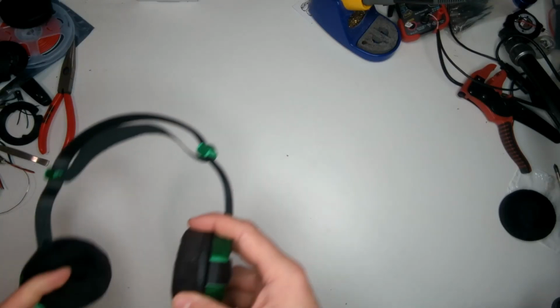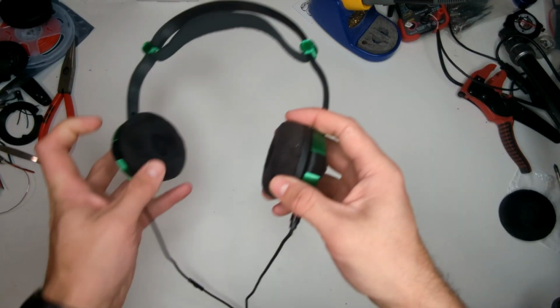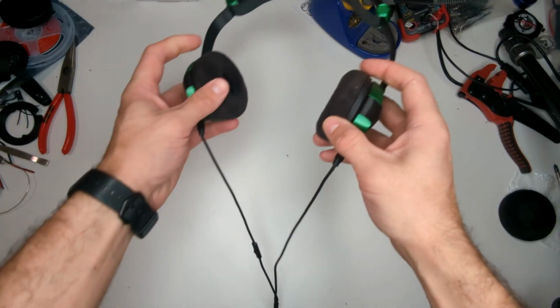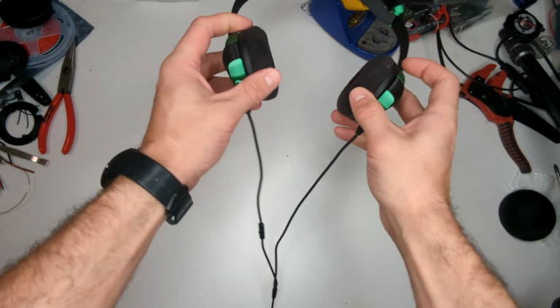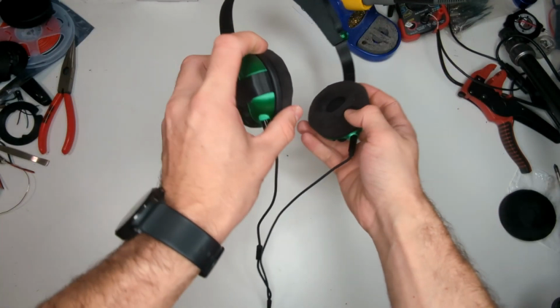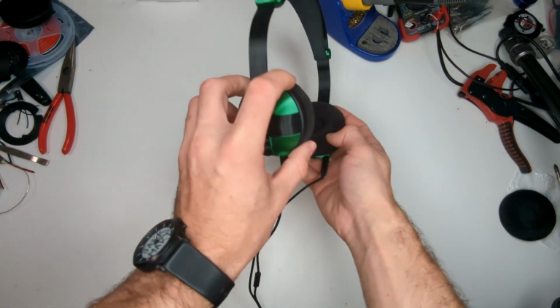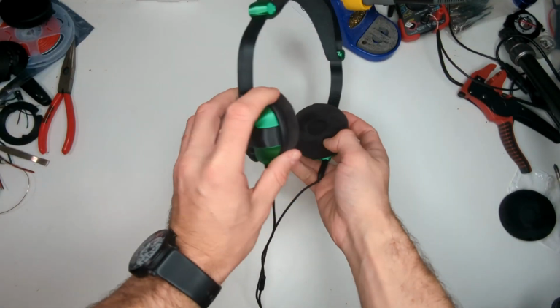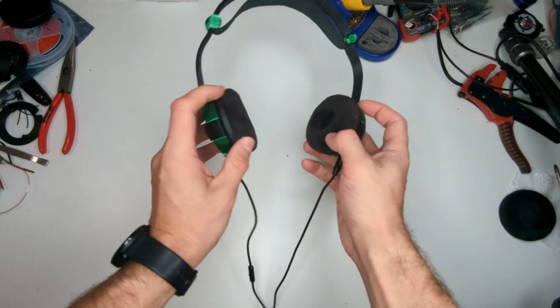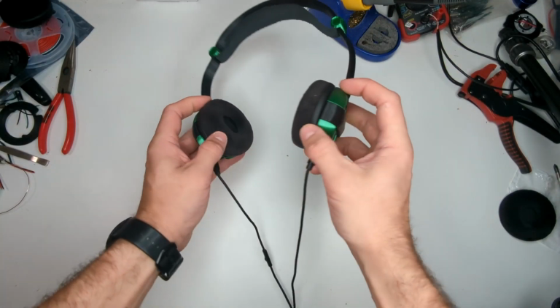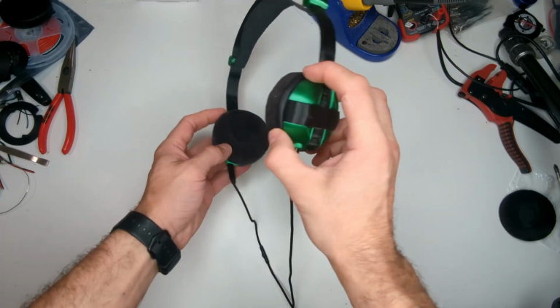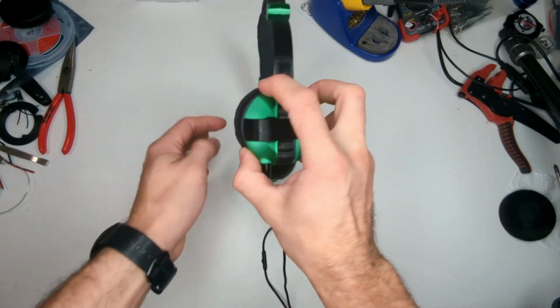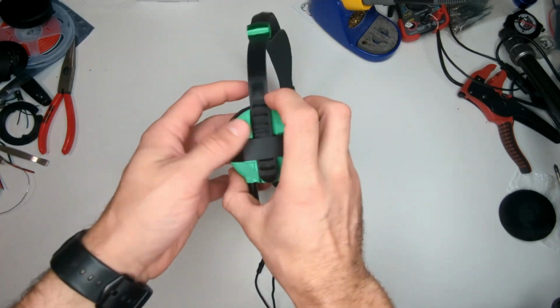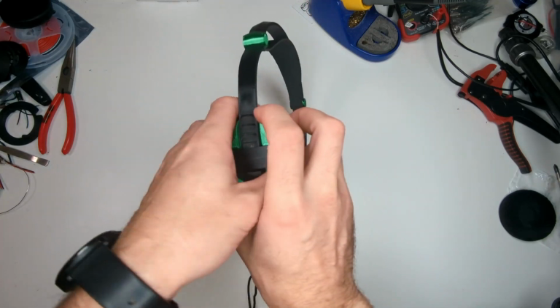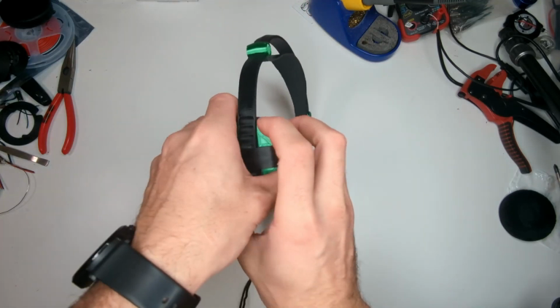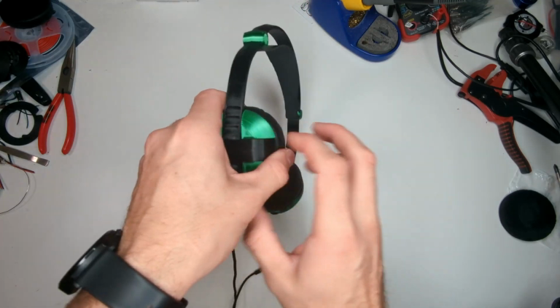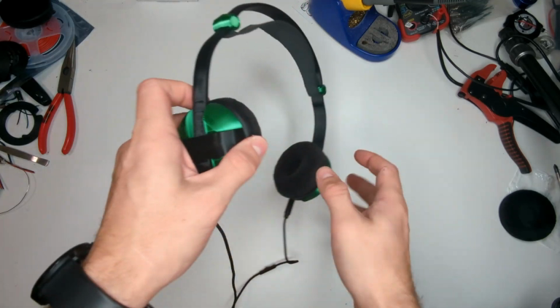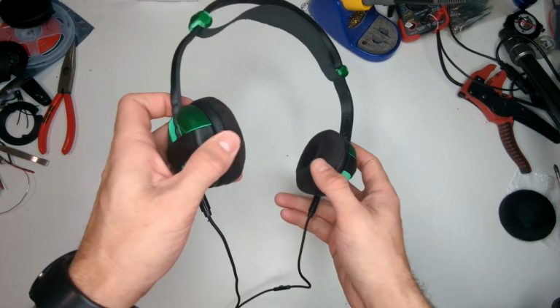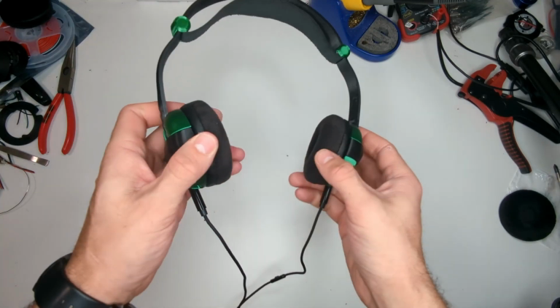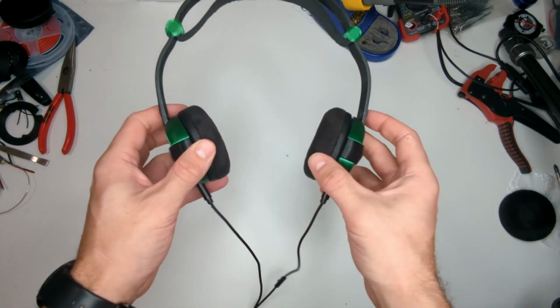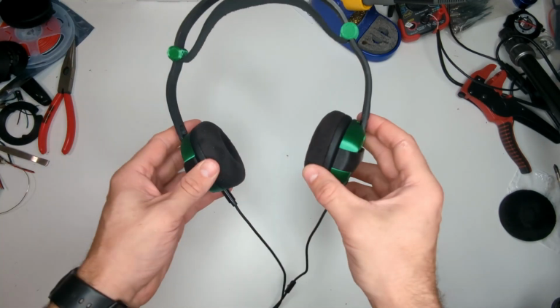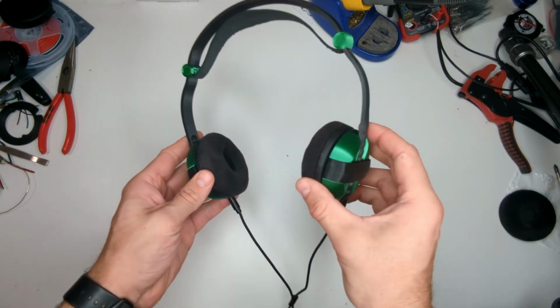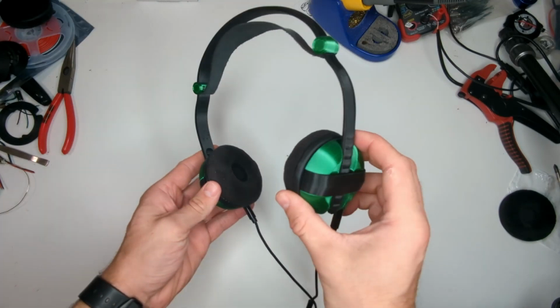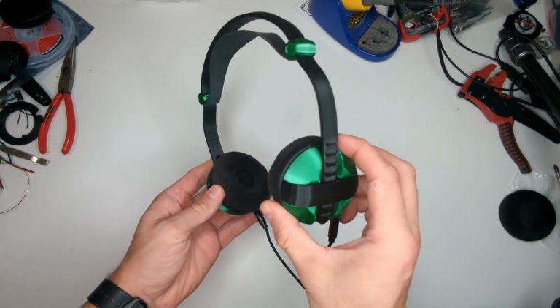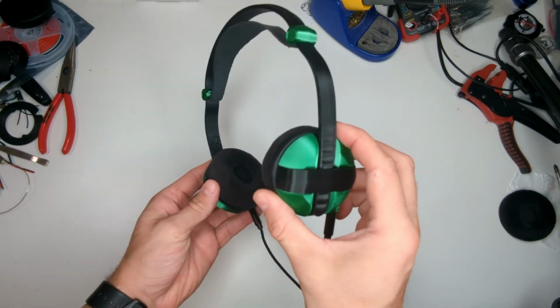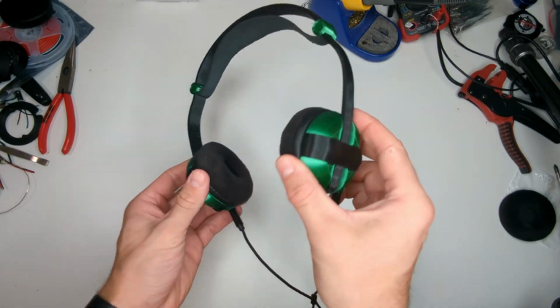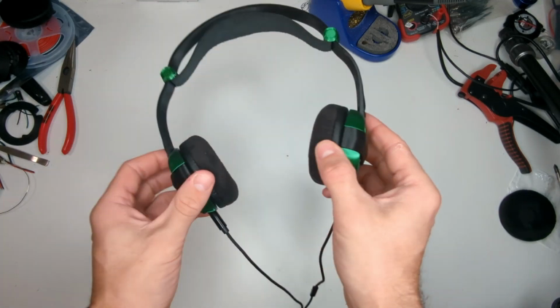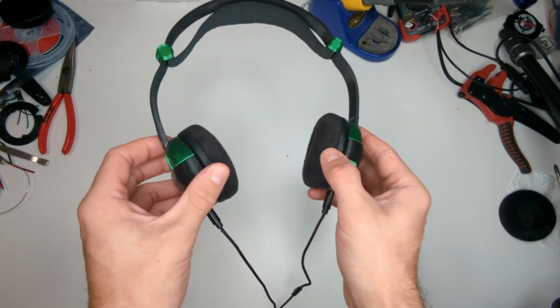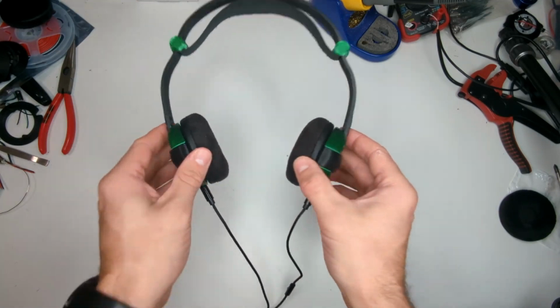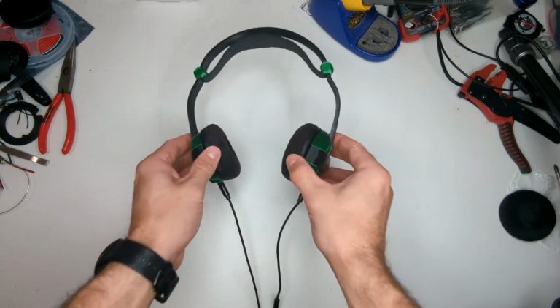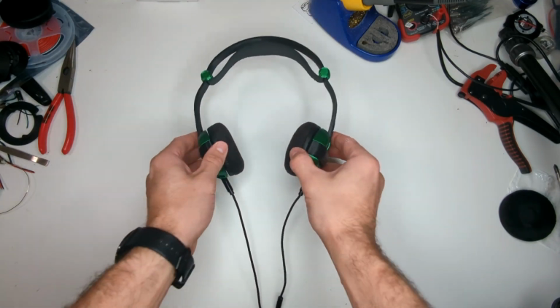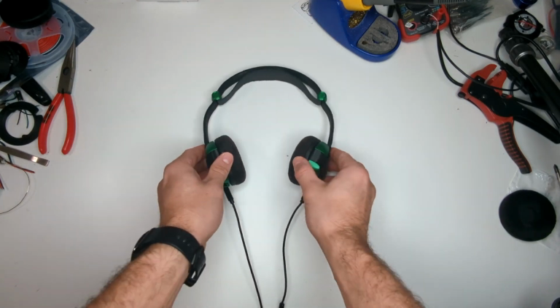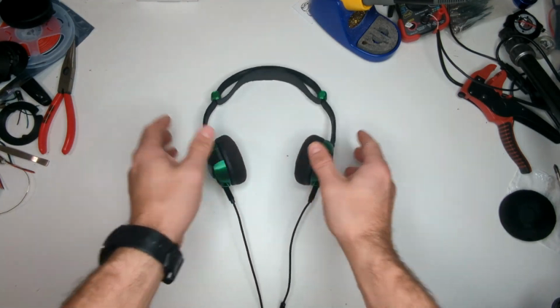Hey everybody, if you're watching this, you're about to learn how to assemble your very own Minamame headphones. Let's go.